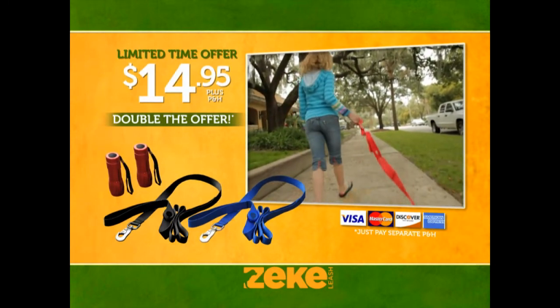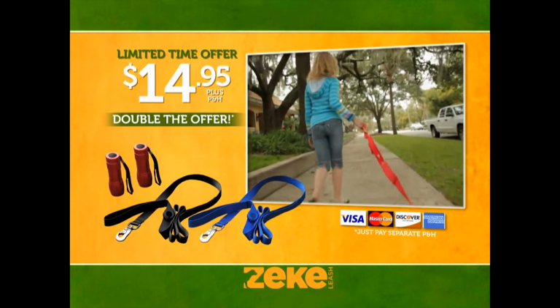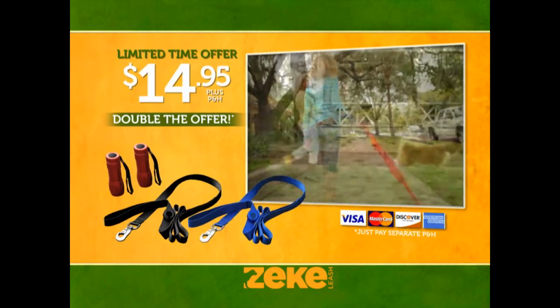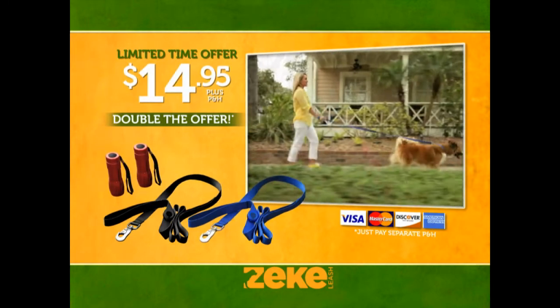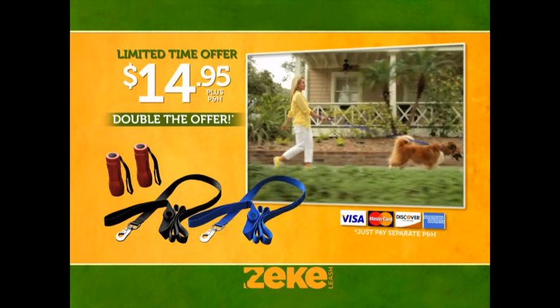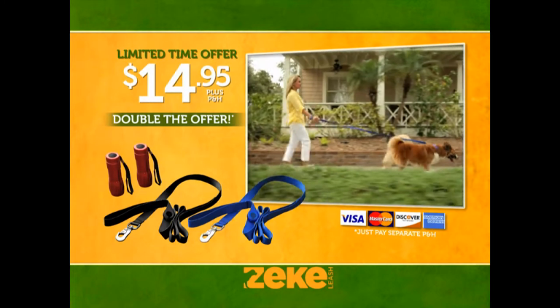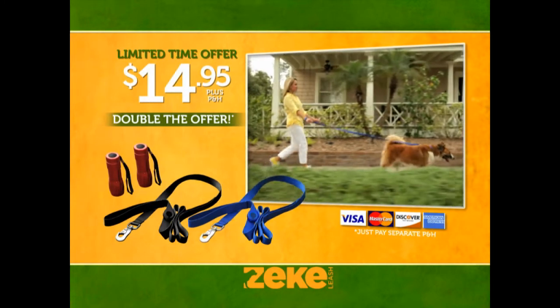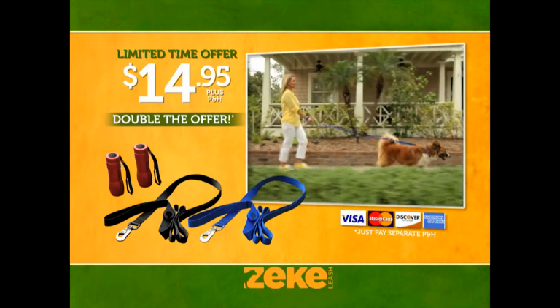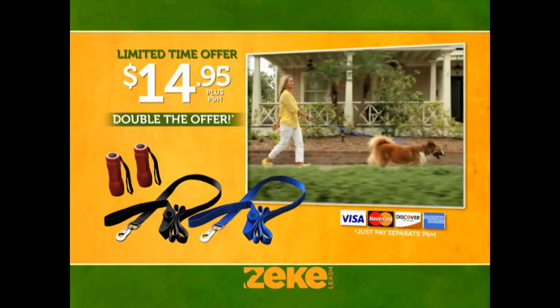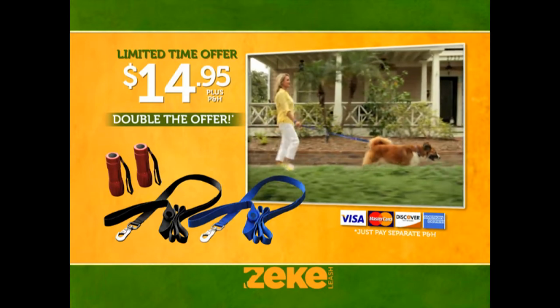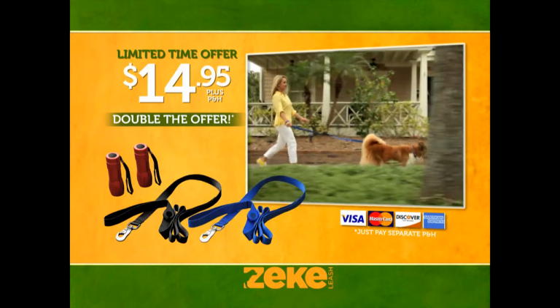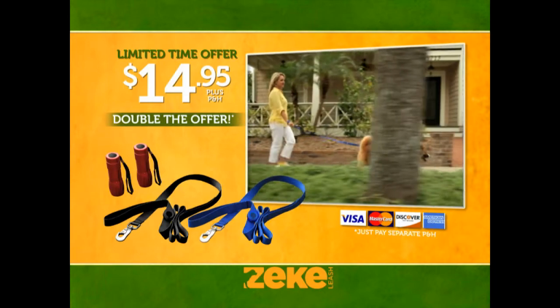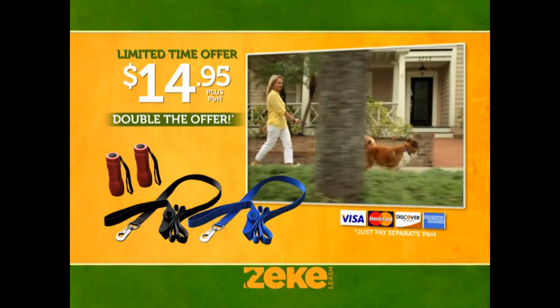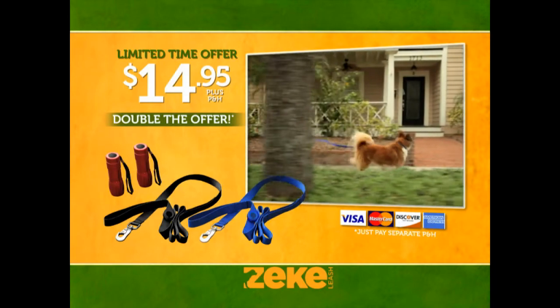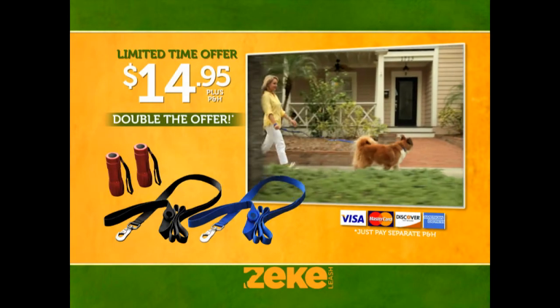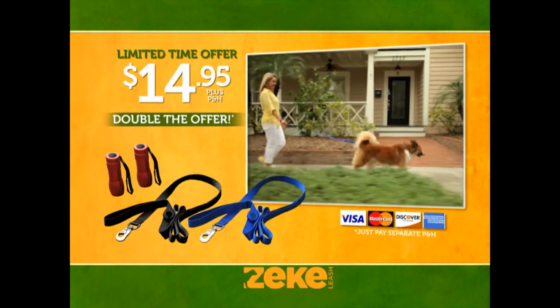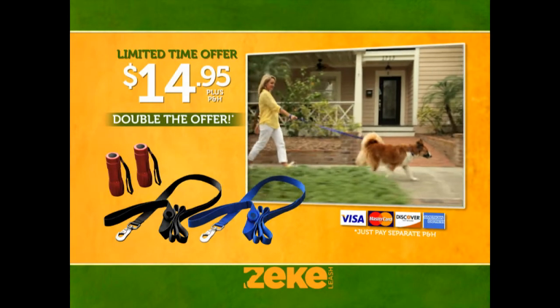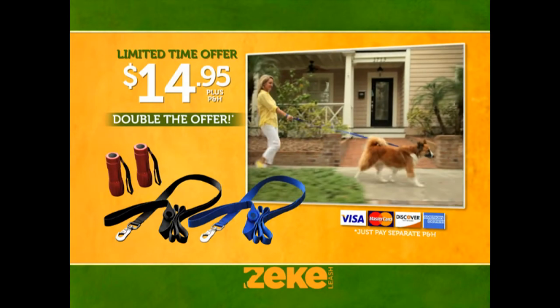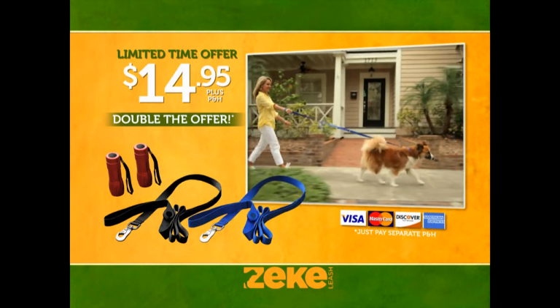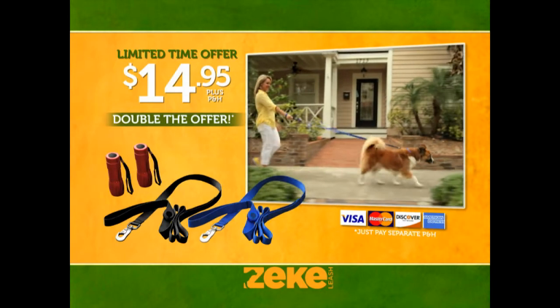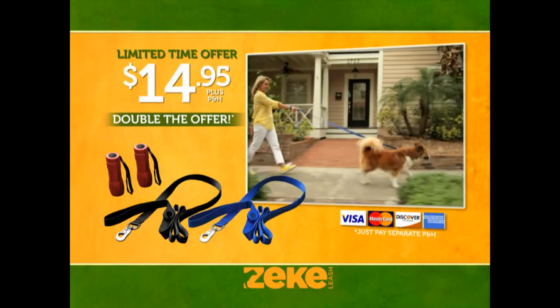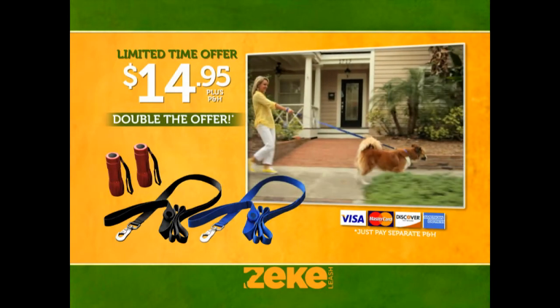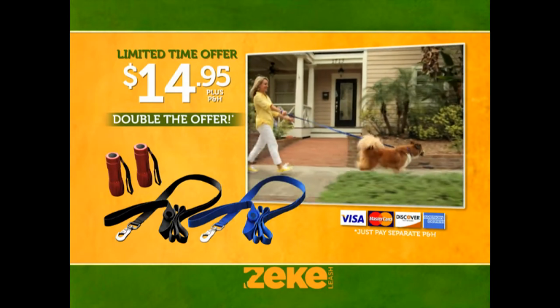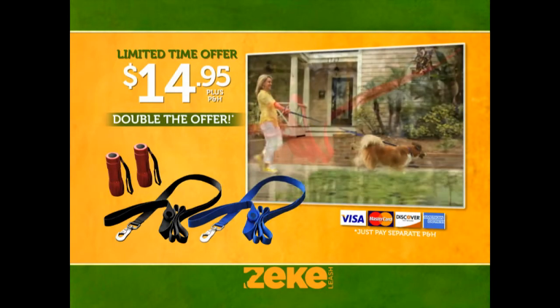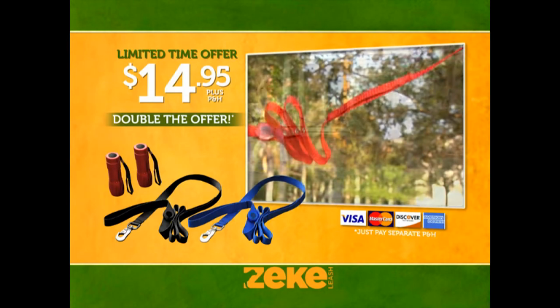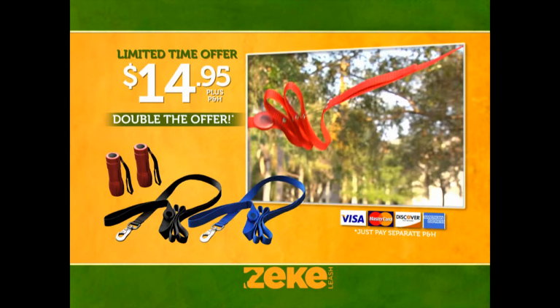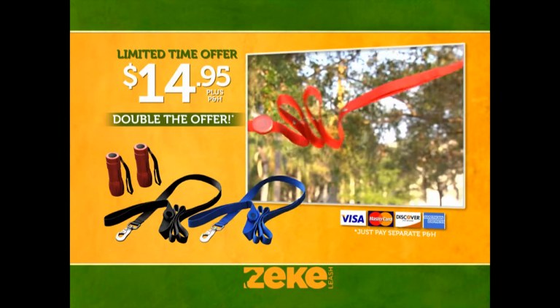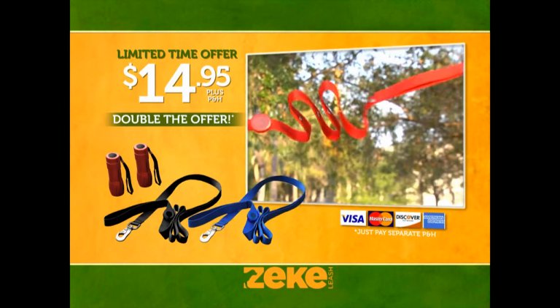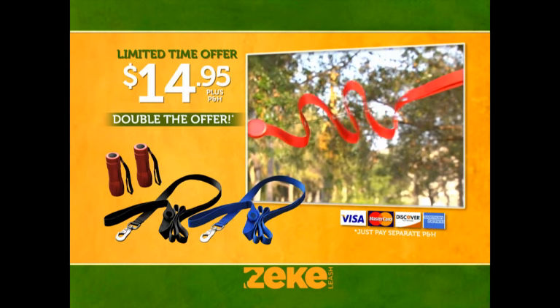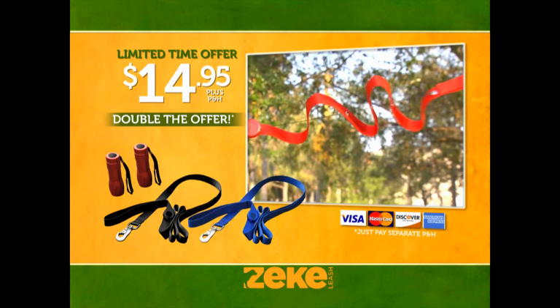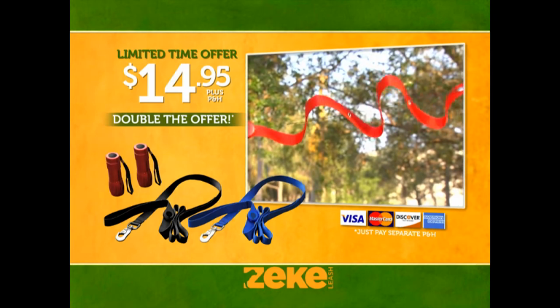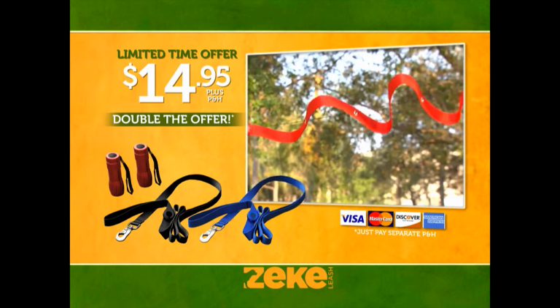Don't you and your dog deserve the untangled, hassle-free comfort of a Zeek Leash? This is a limited-time introductory offer, so don't wait. Call now.